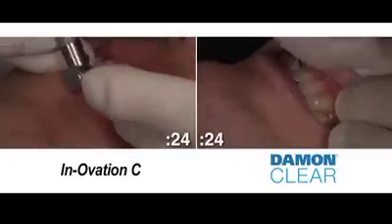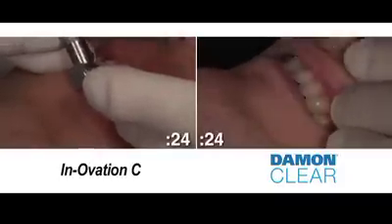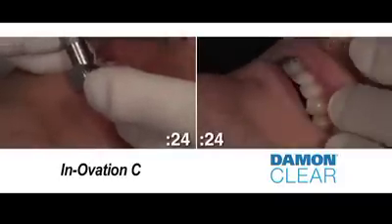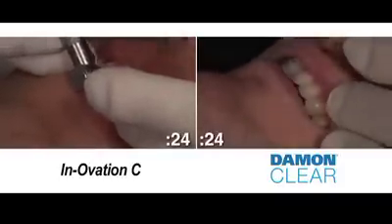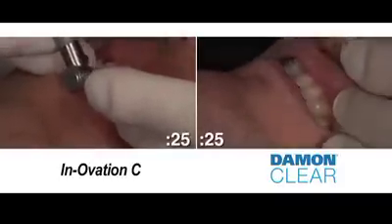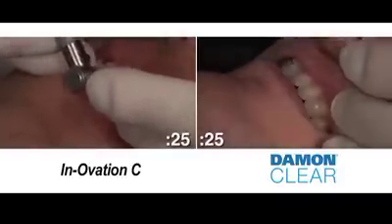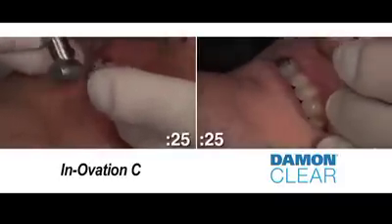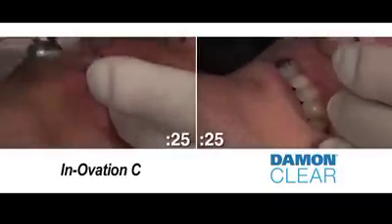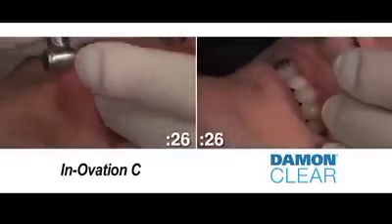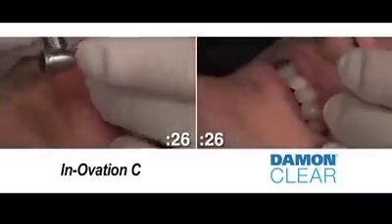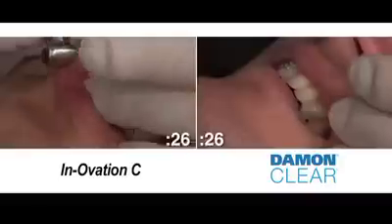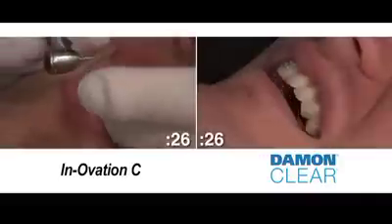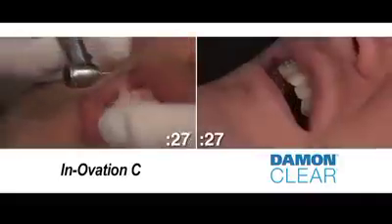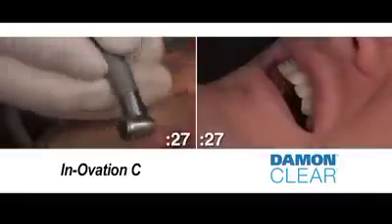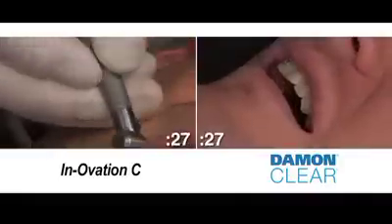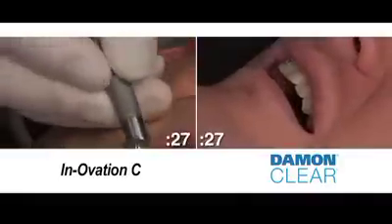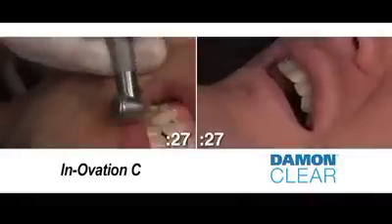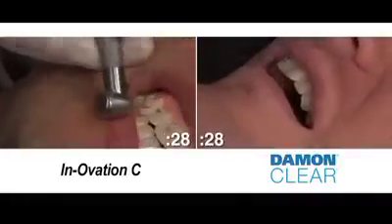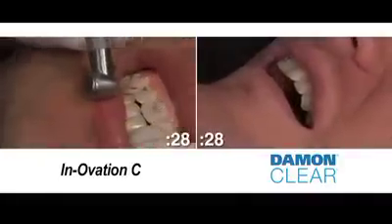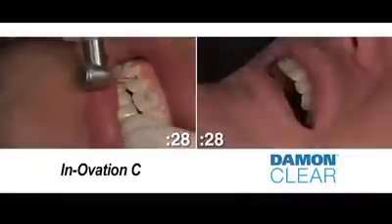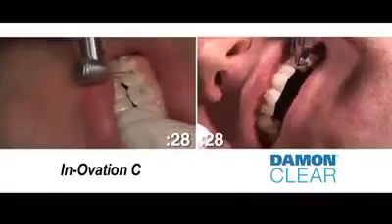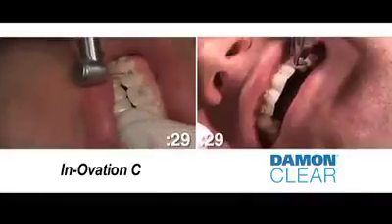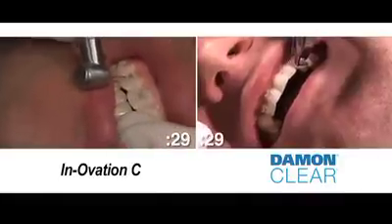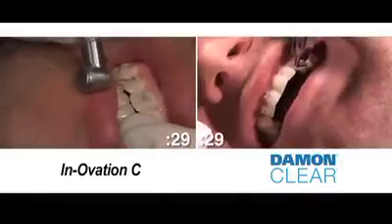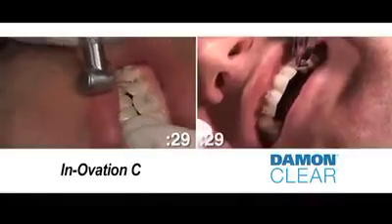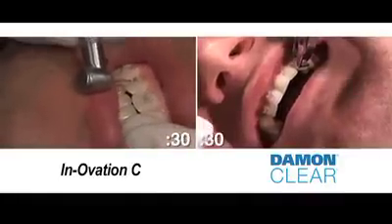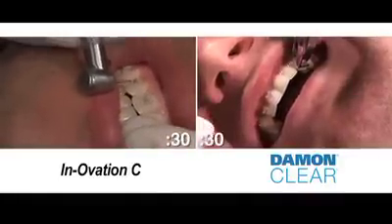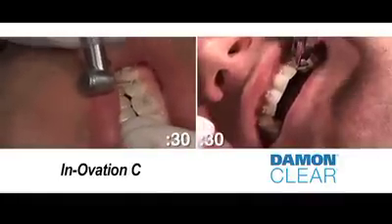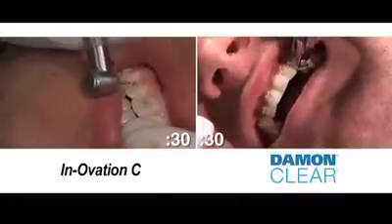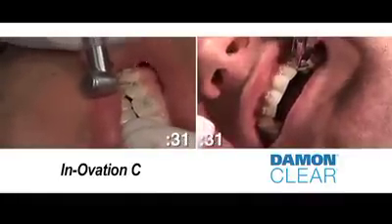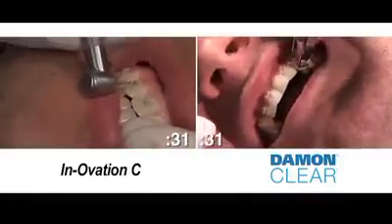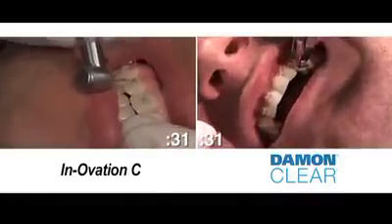With Innovation C, several instruments are required for debonding. Damon Clear simply requires the Damon Clear debonding instrument.